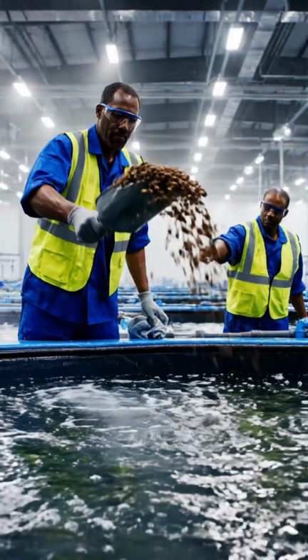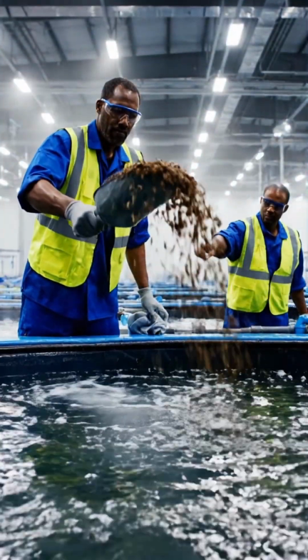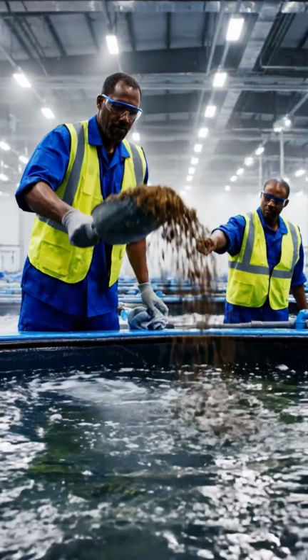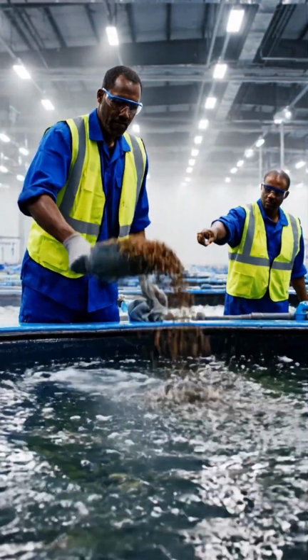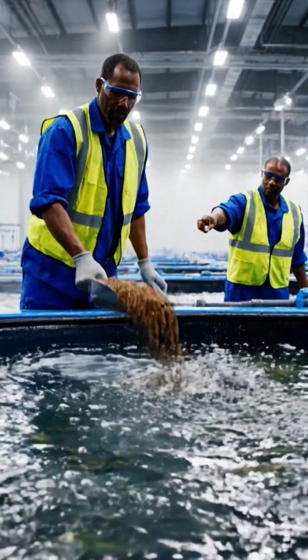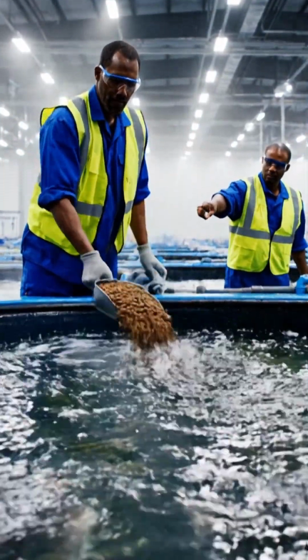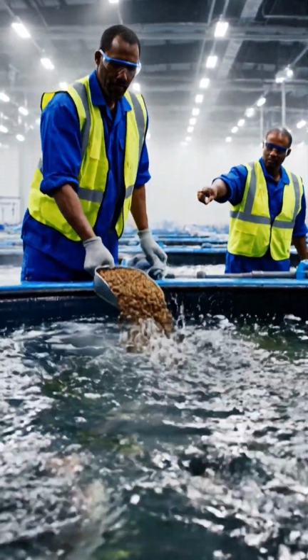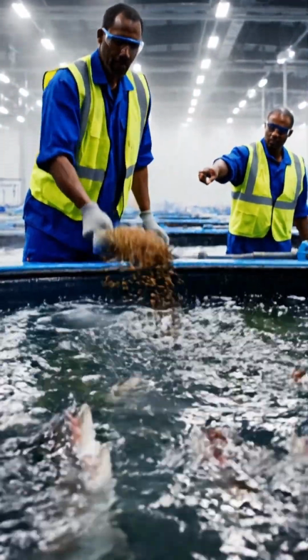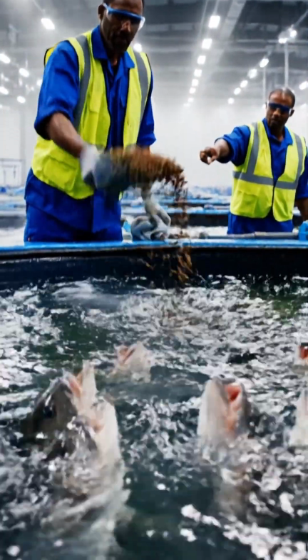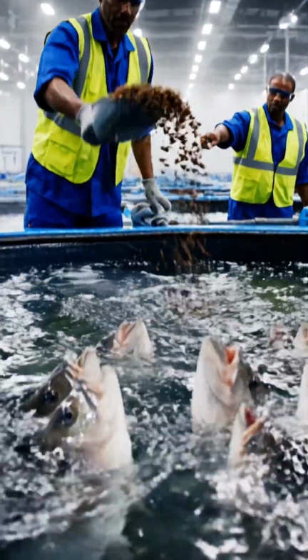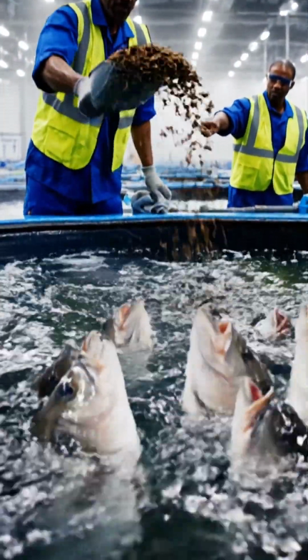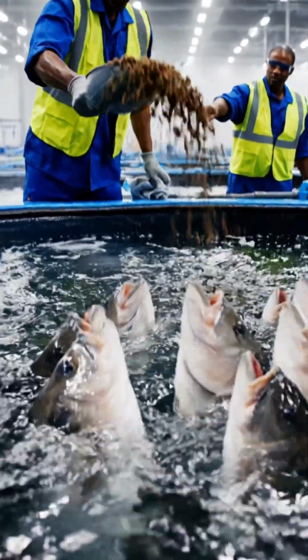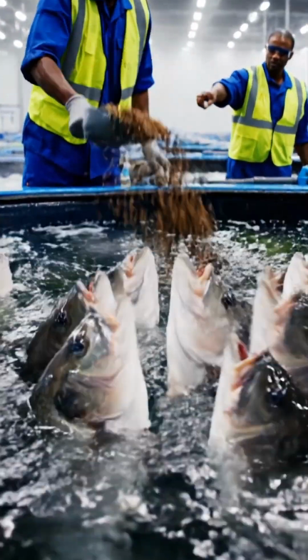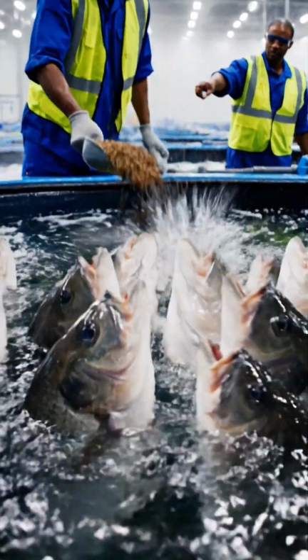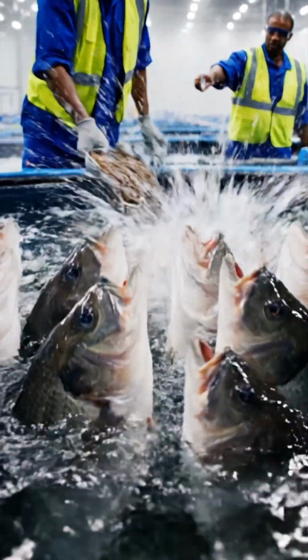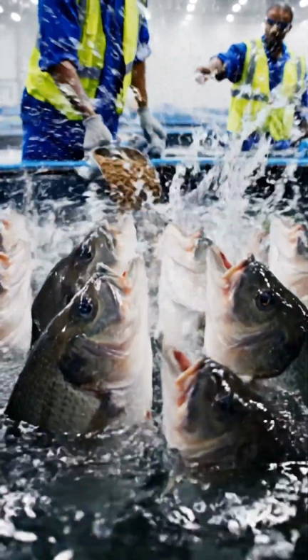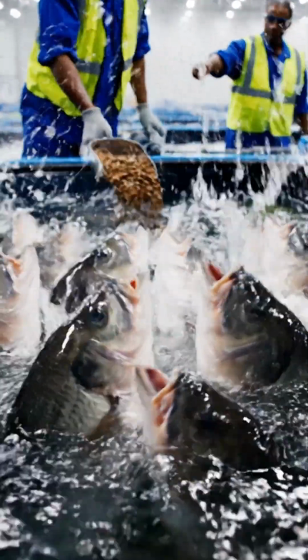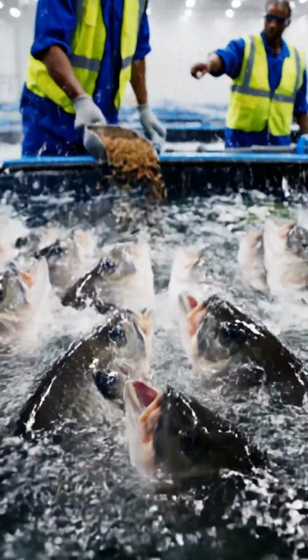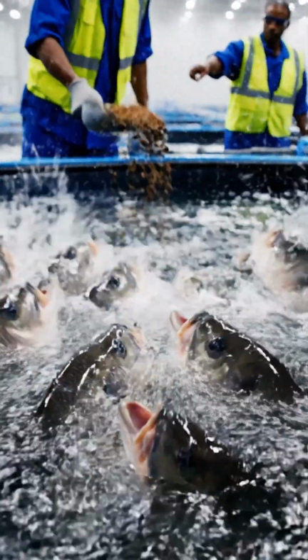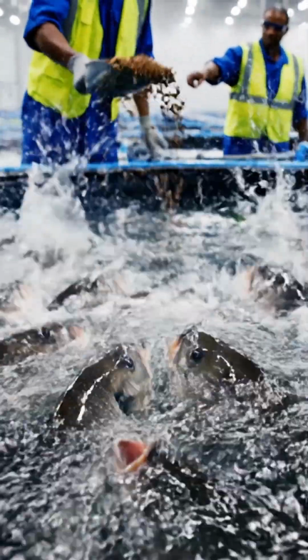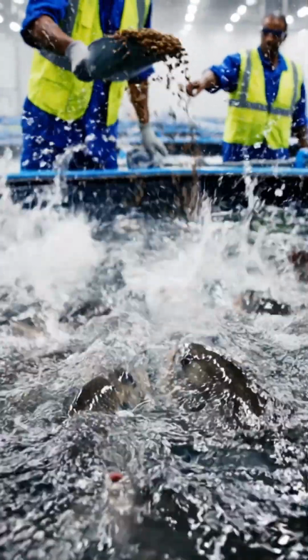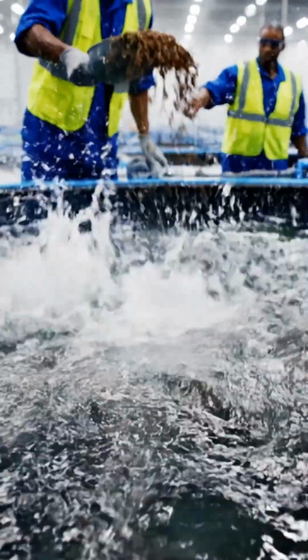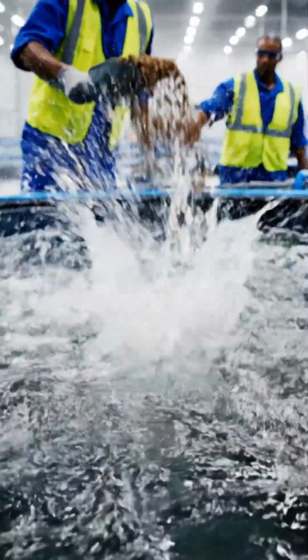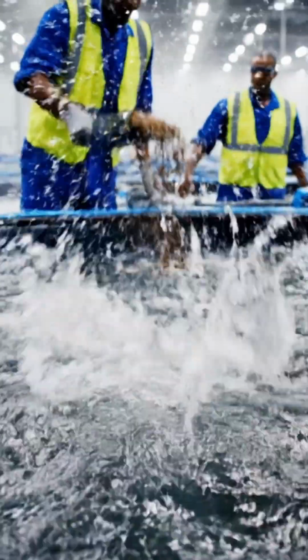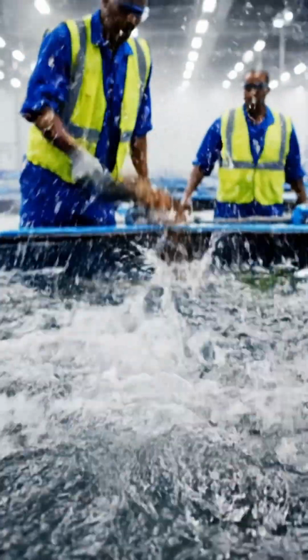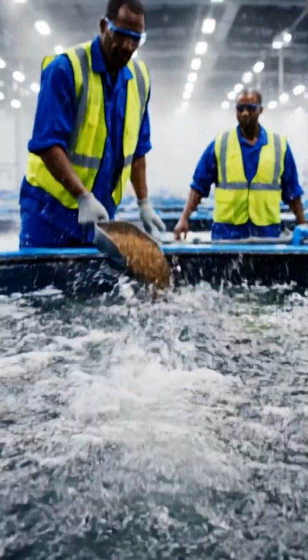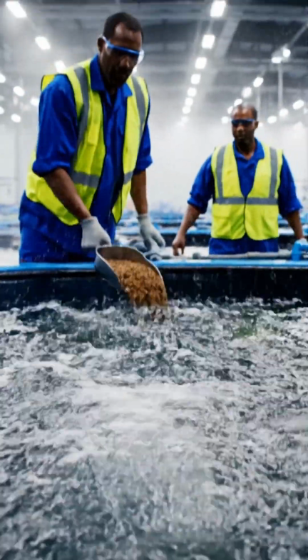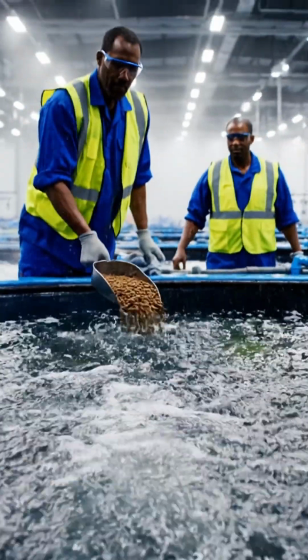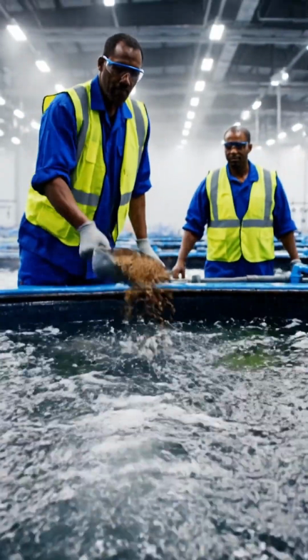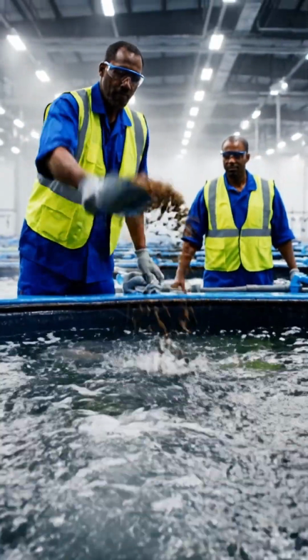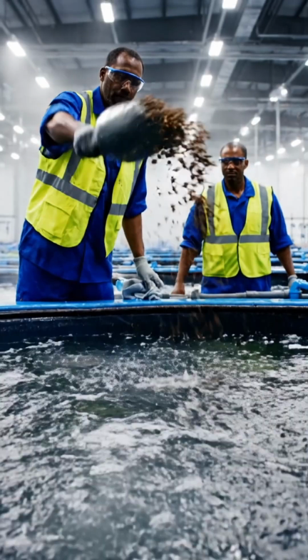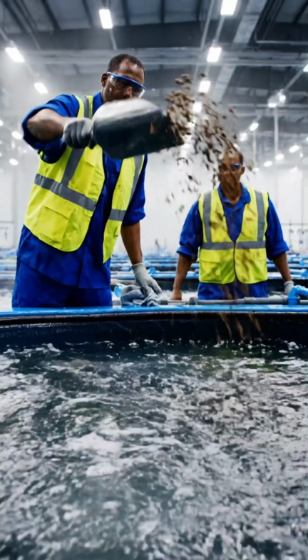Meanwhile, other fish are fed special nutrient-rich food to maintain quality growth.